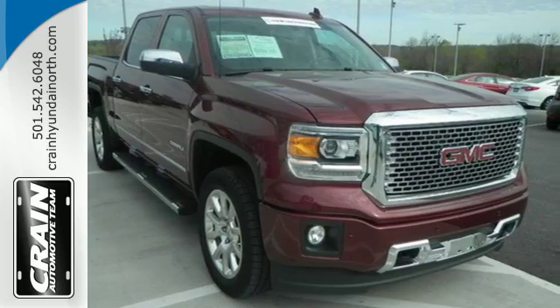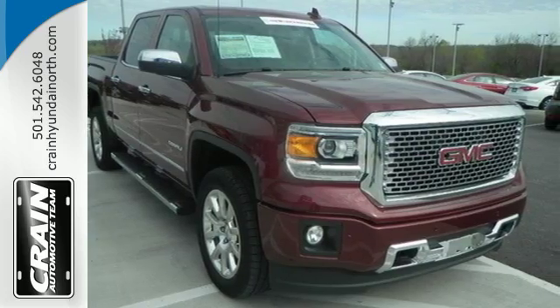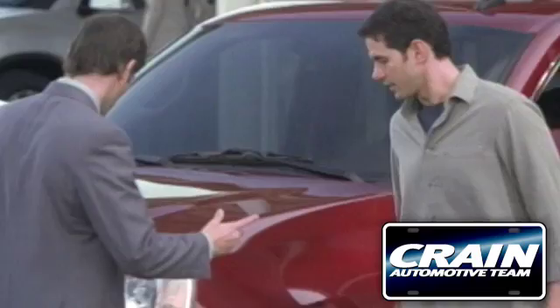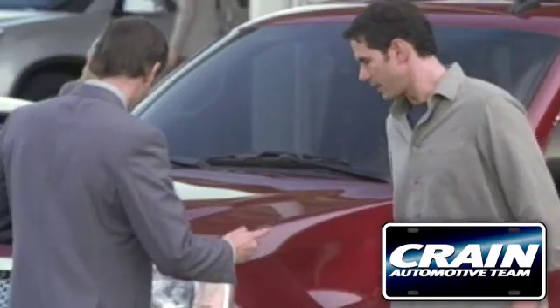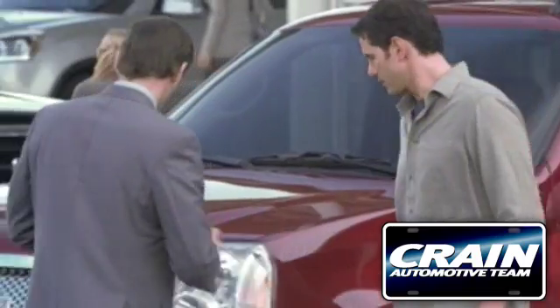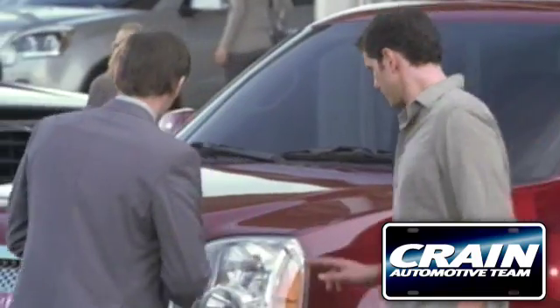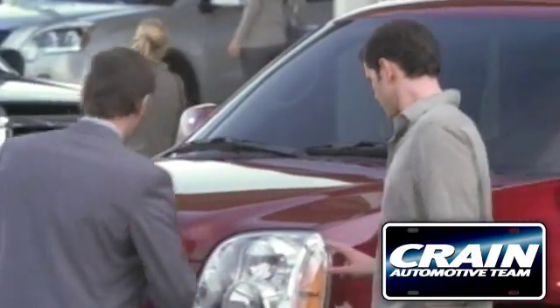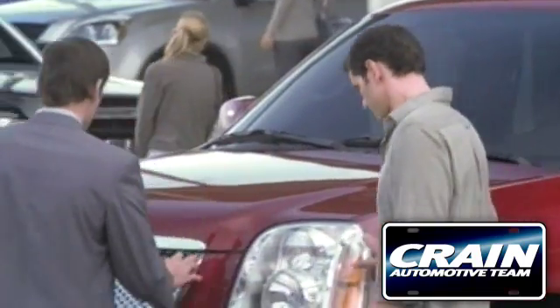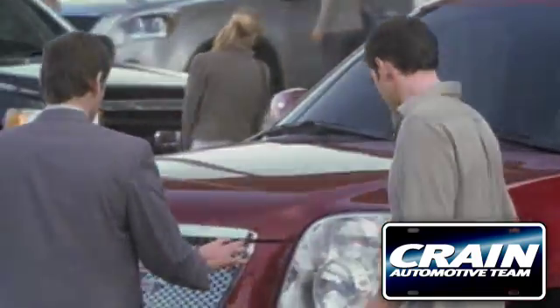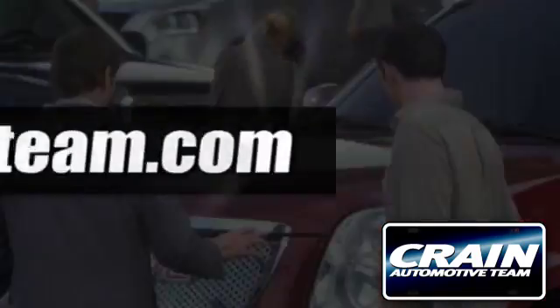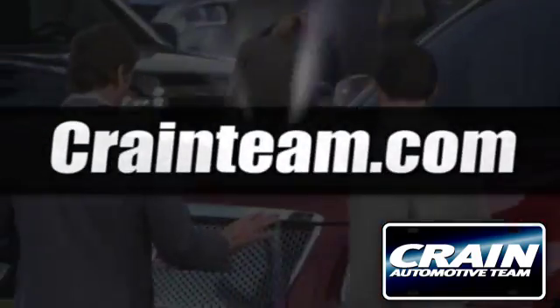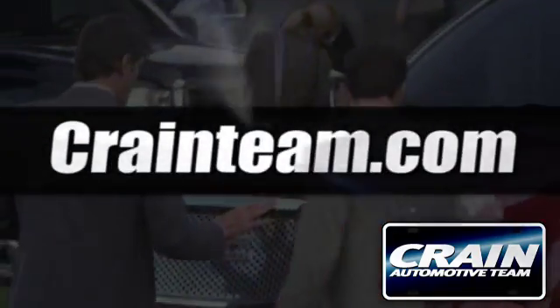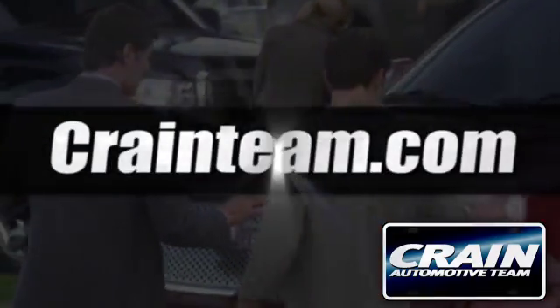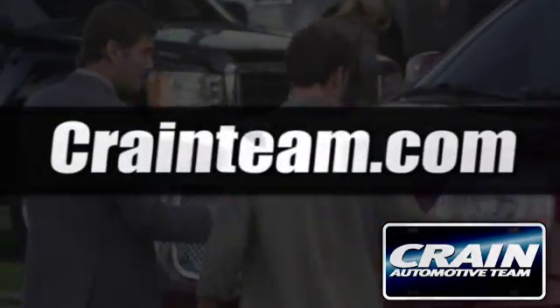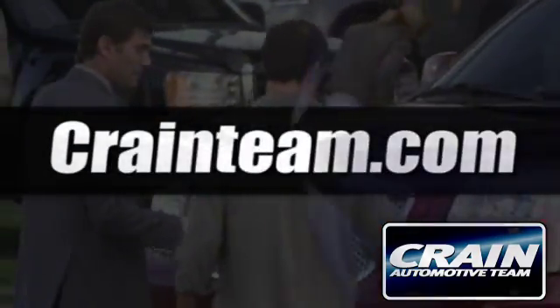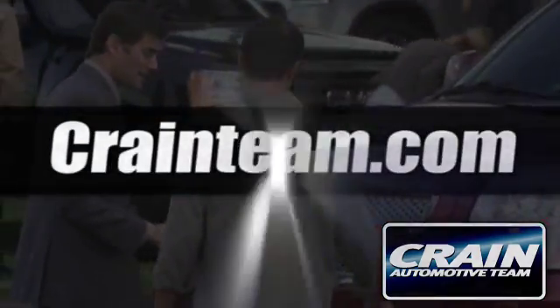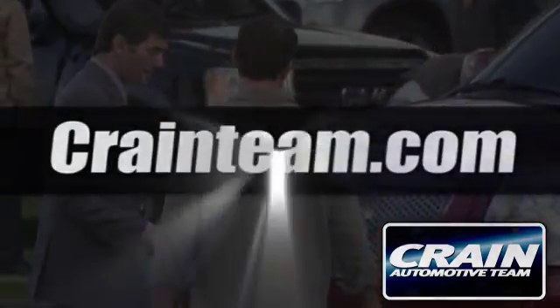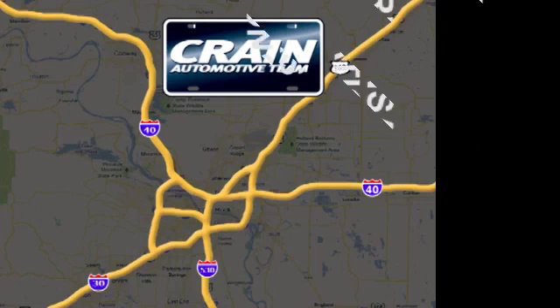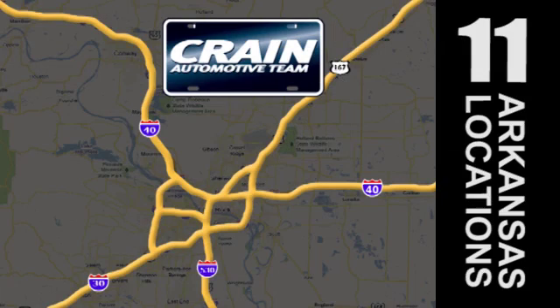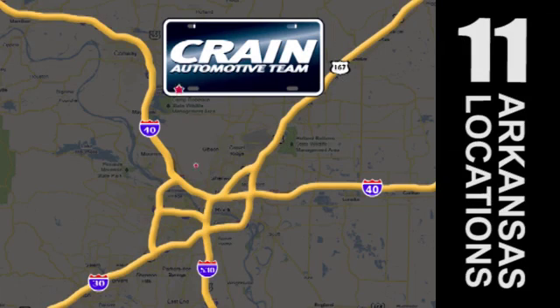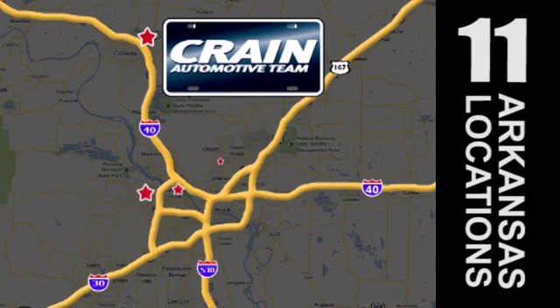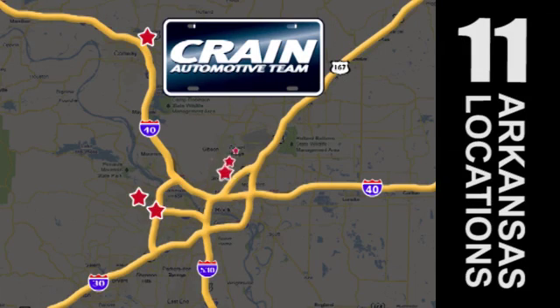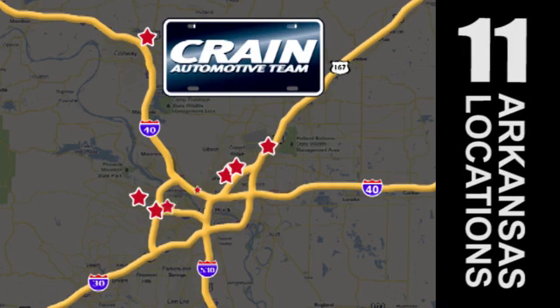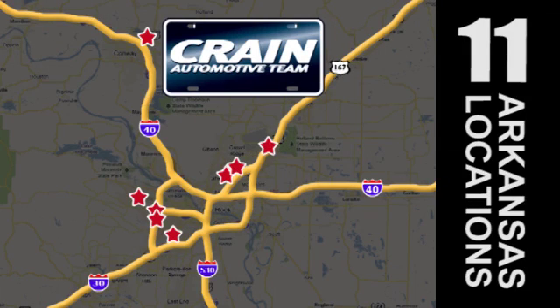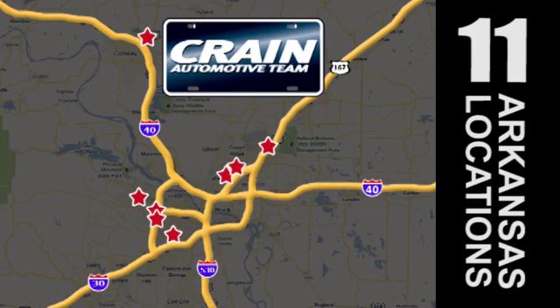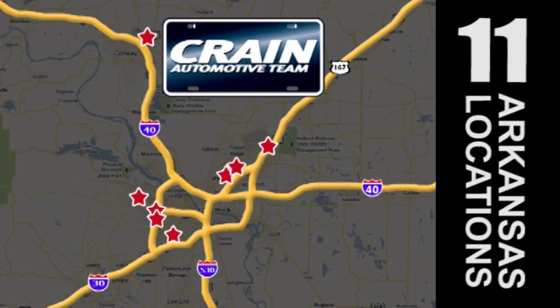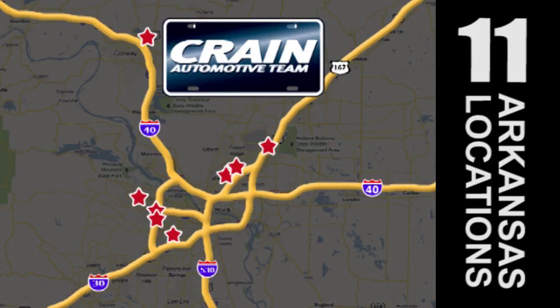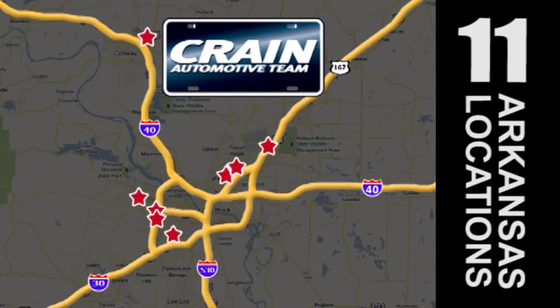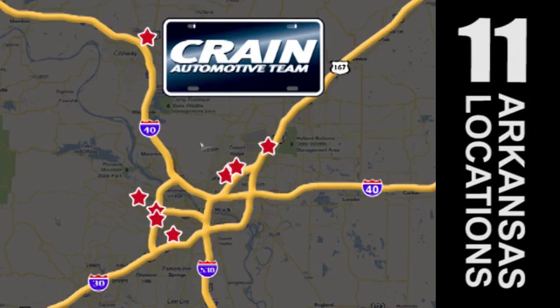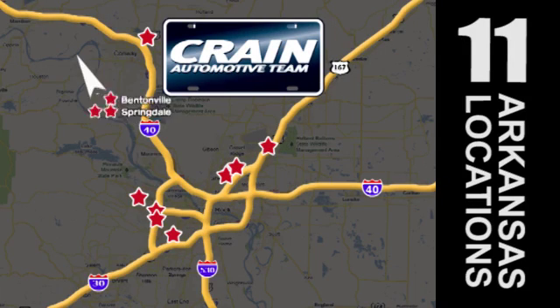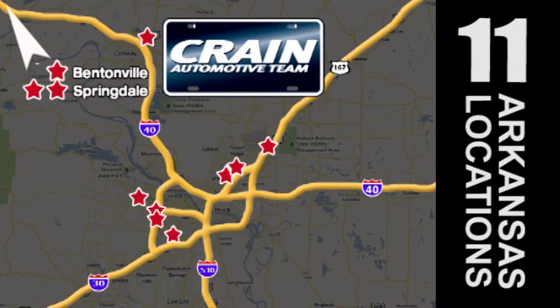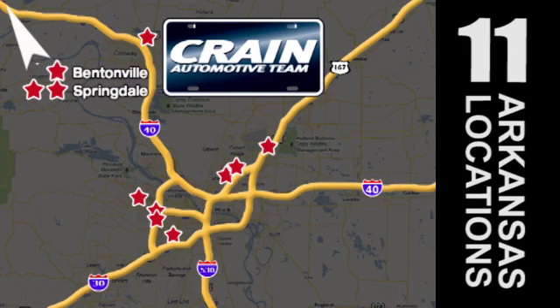Visit us anytime at CrainTeam.com. Go, go — the Crain Team's got them! CrainTeam.com.